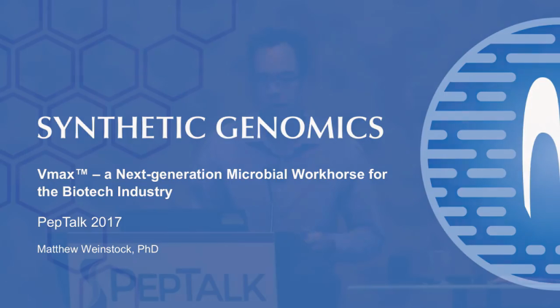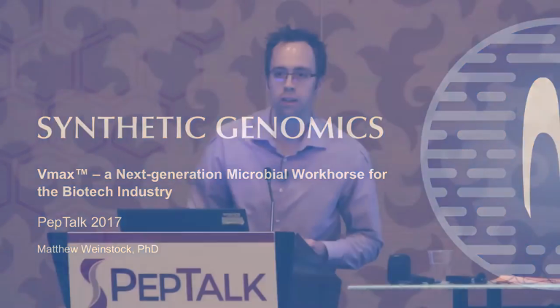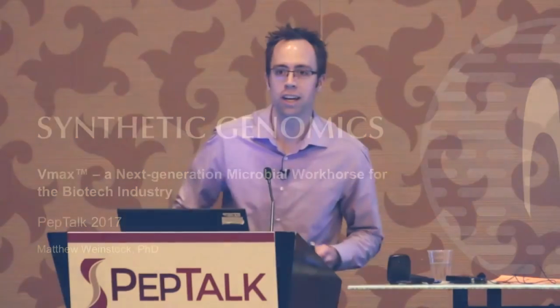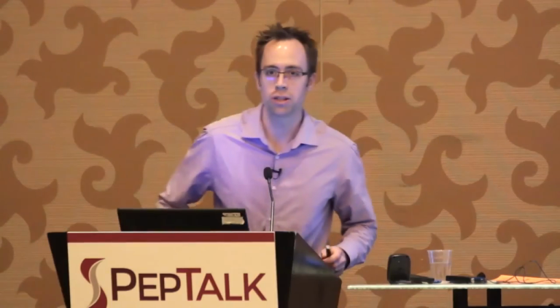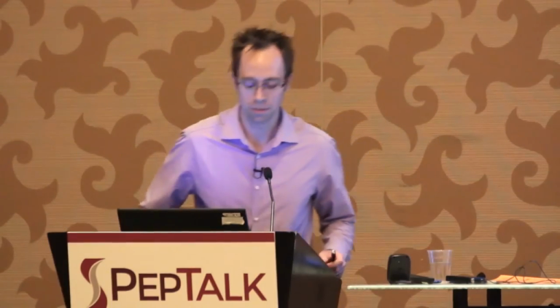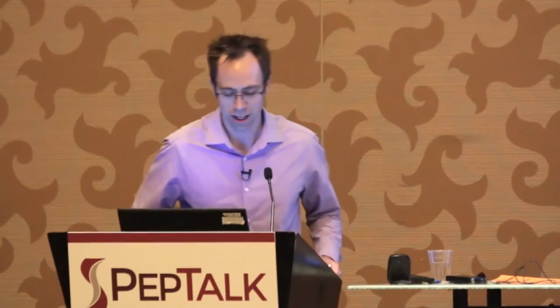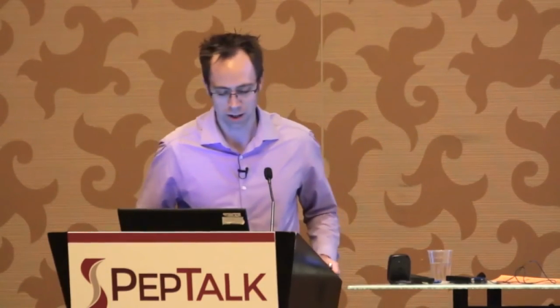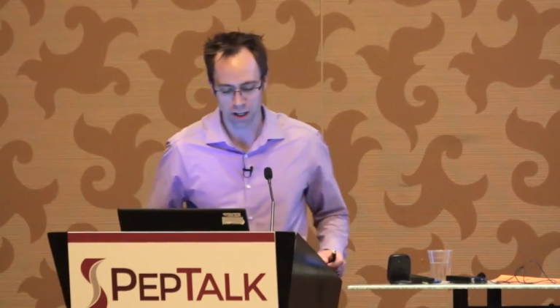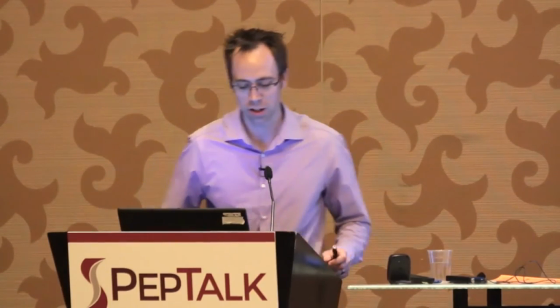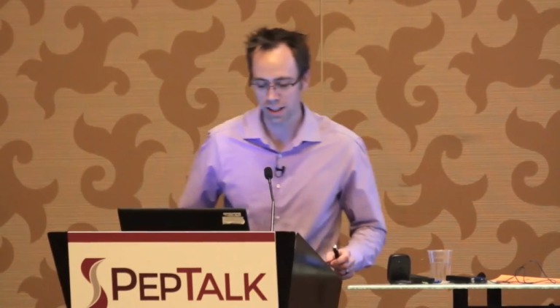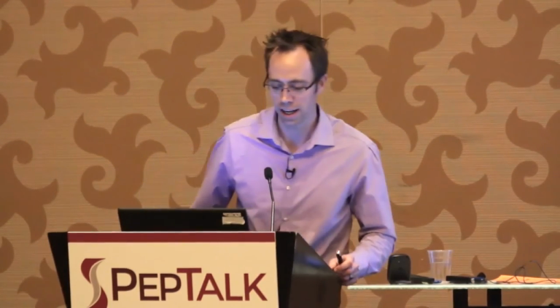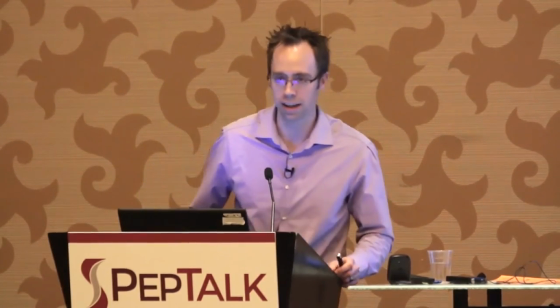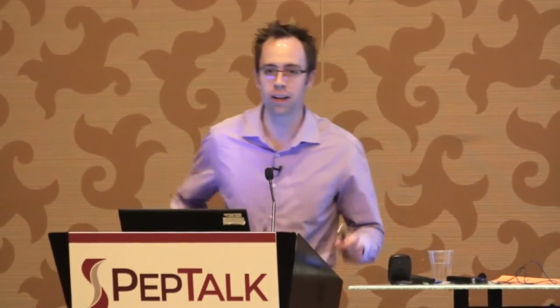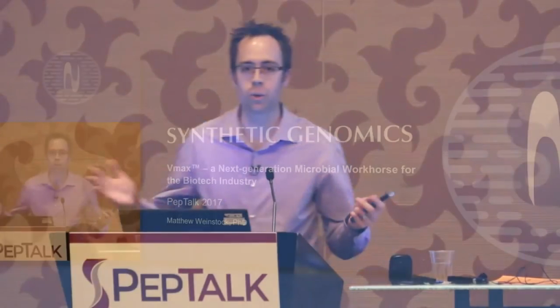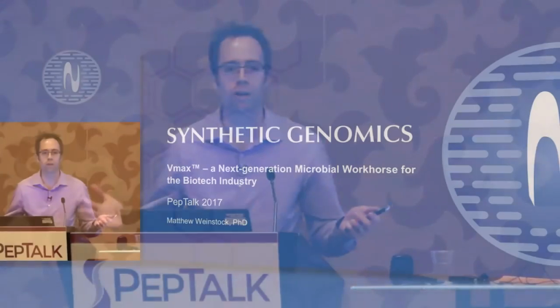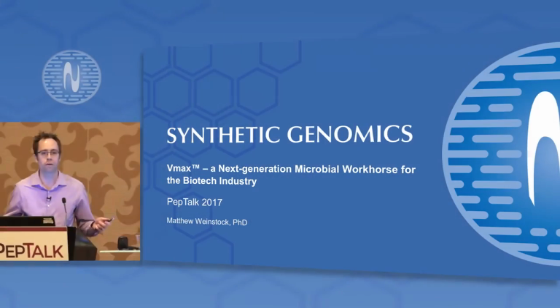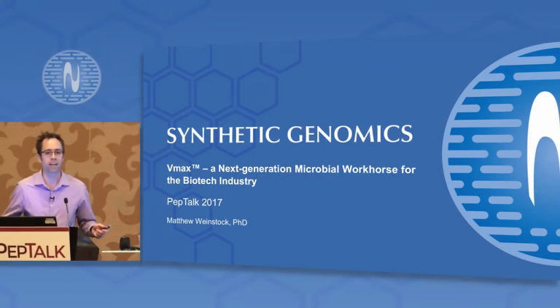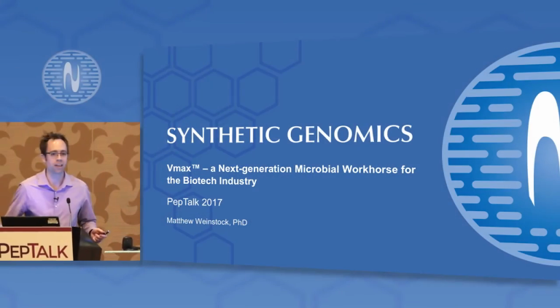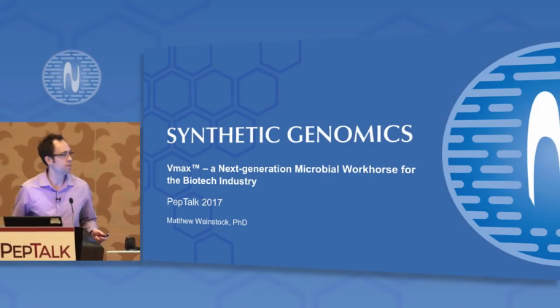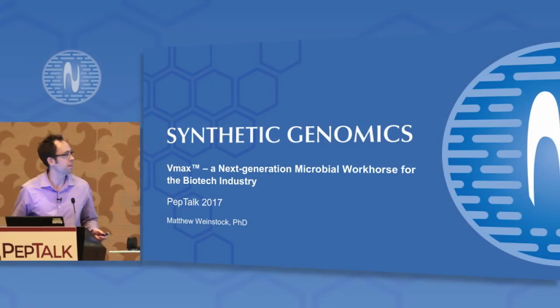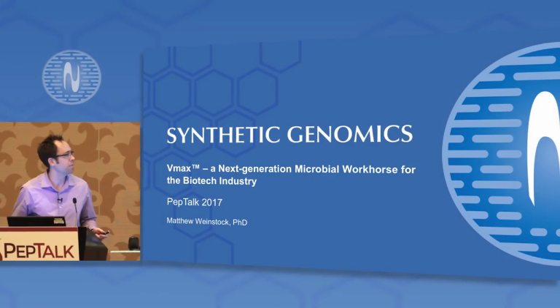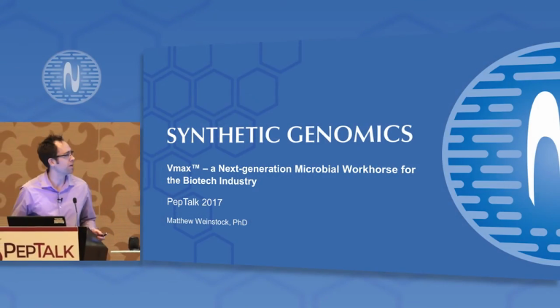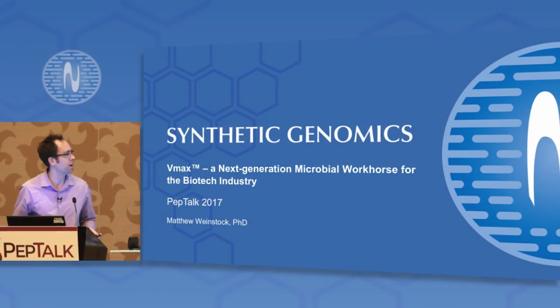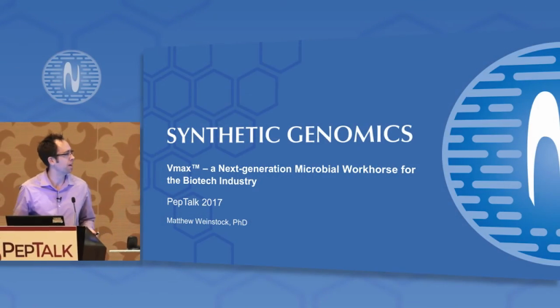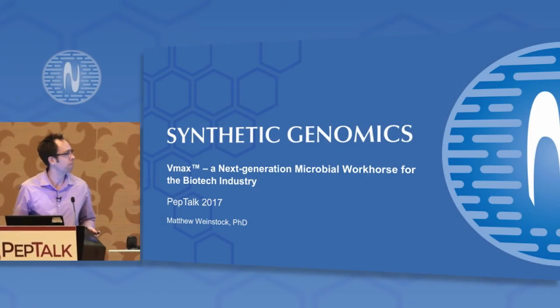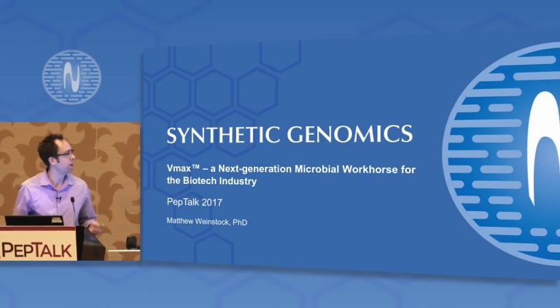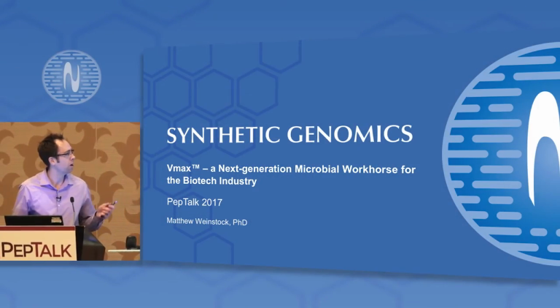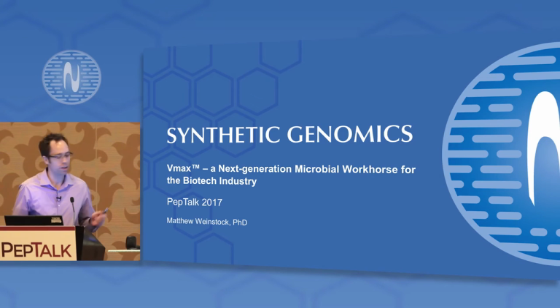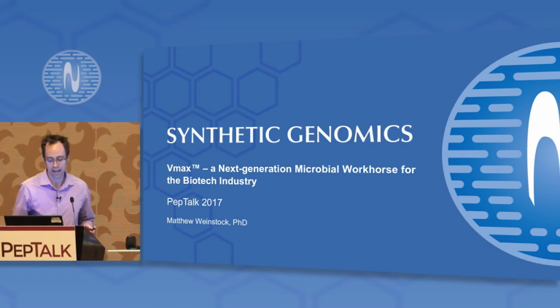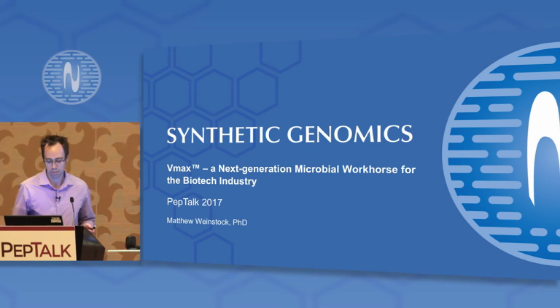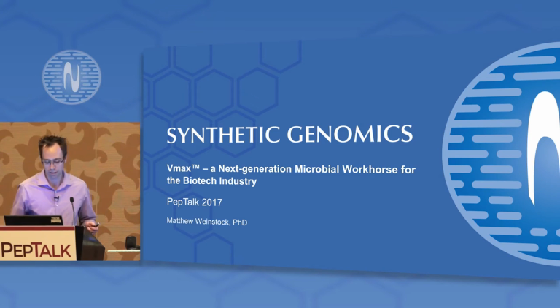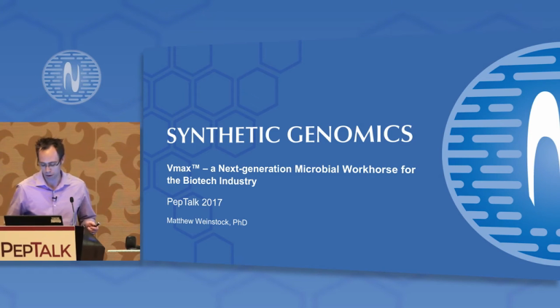Thanks, Jim, for that introduction, and thank you all for being here to hear about our VMAX platform.